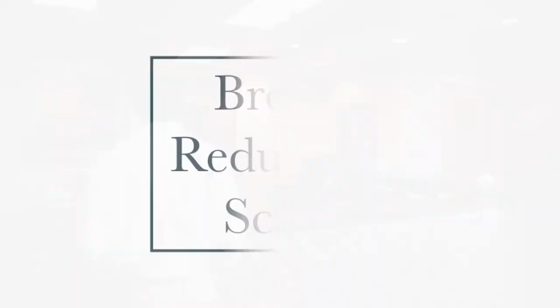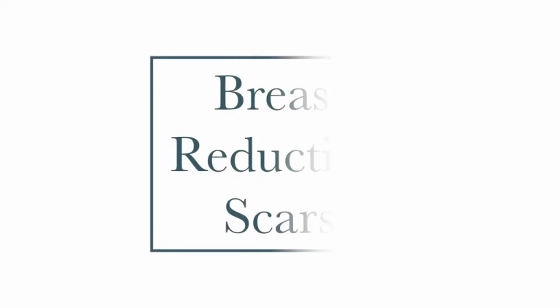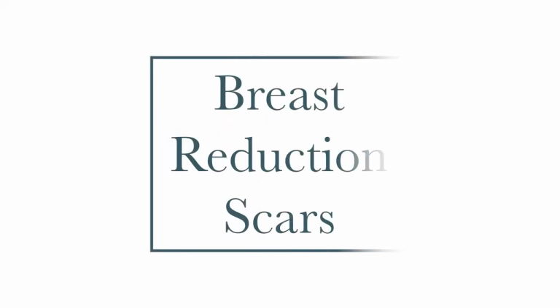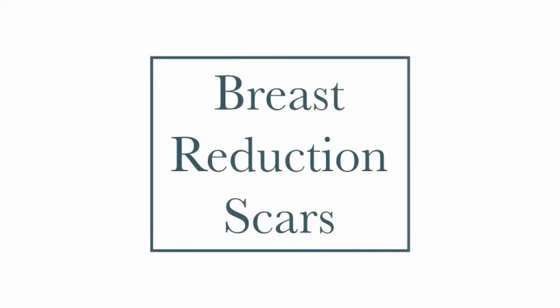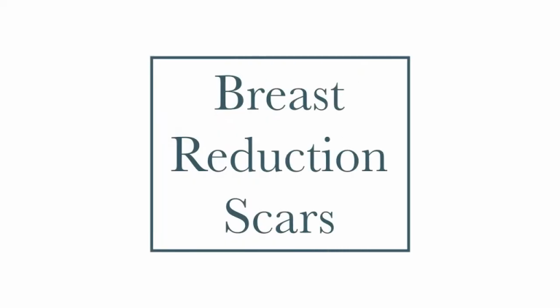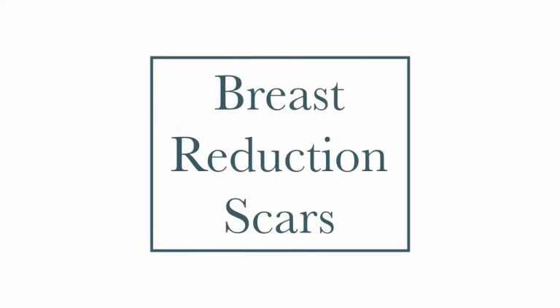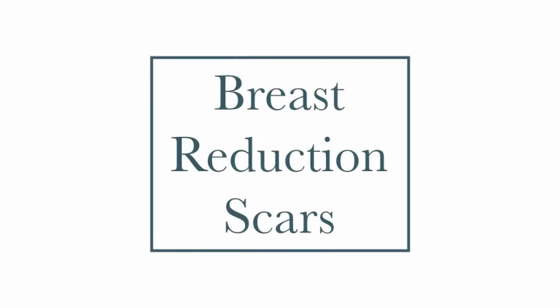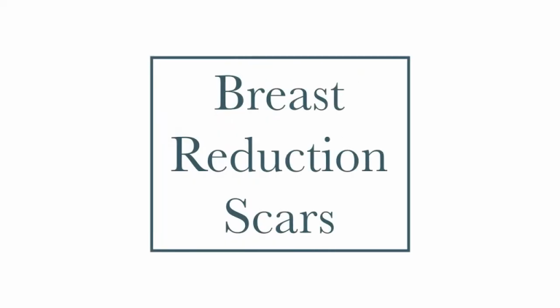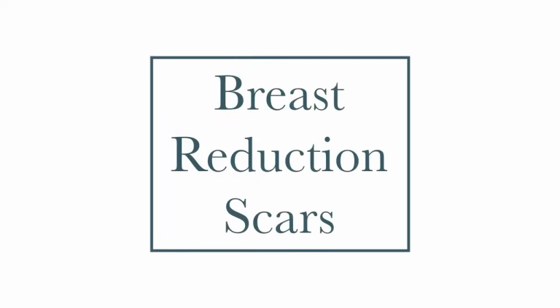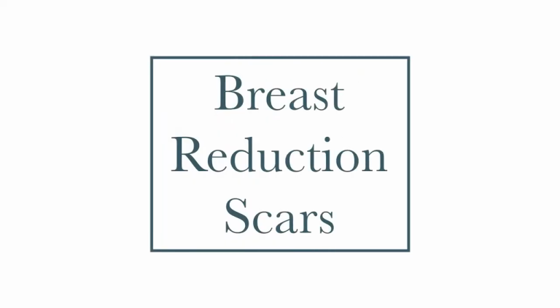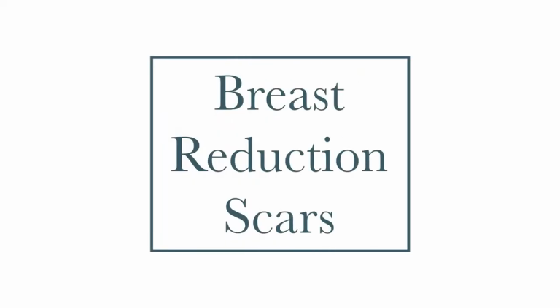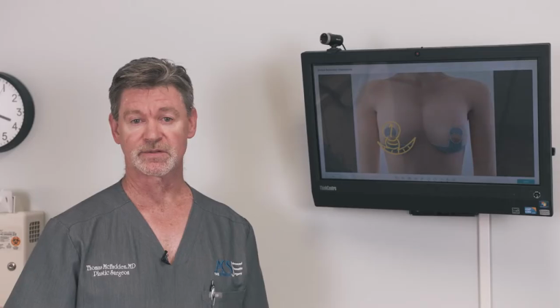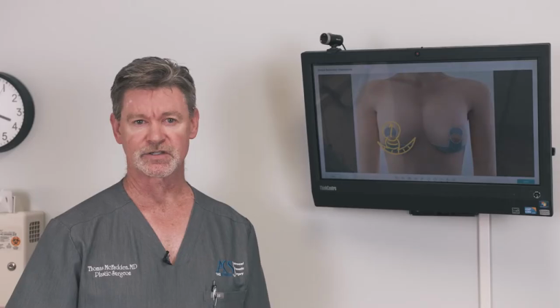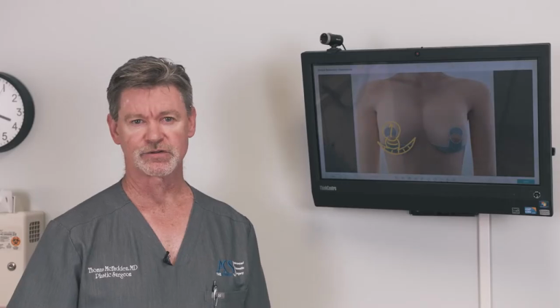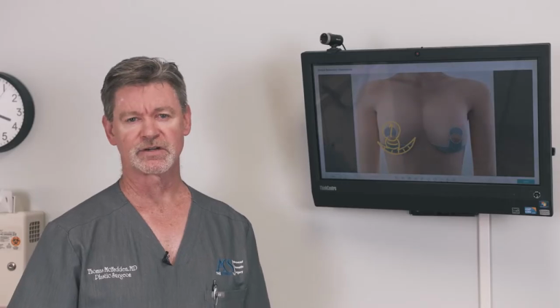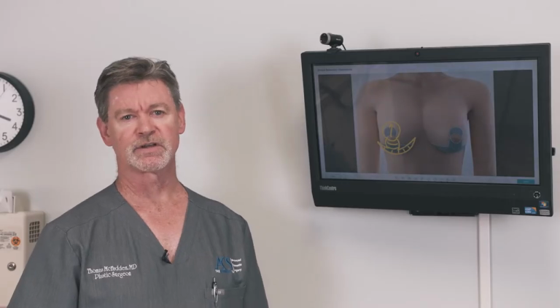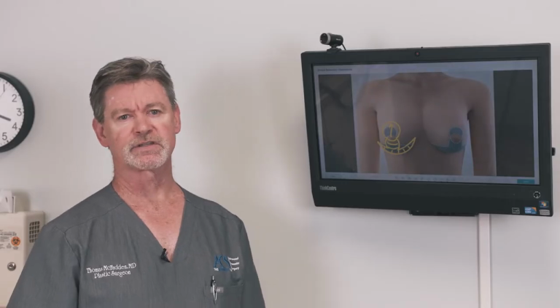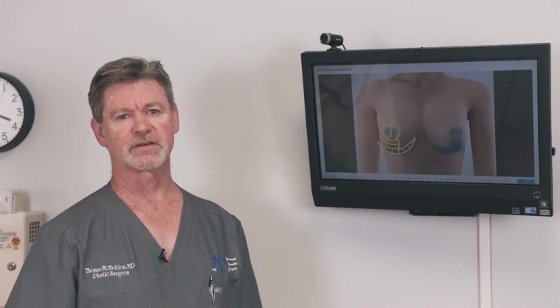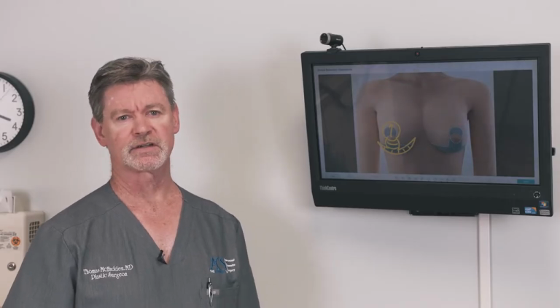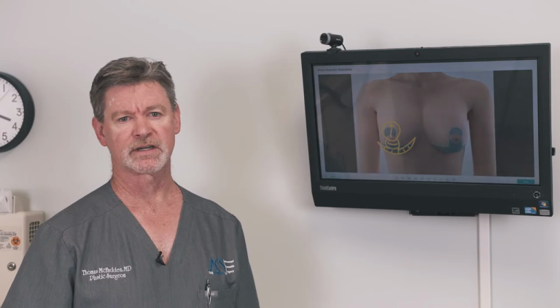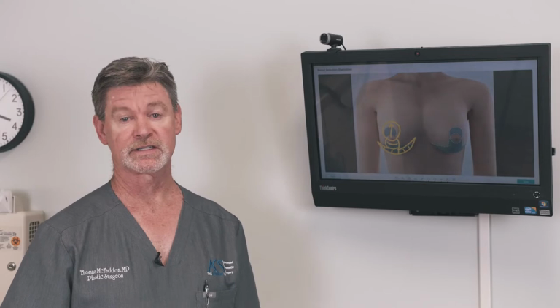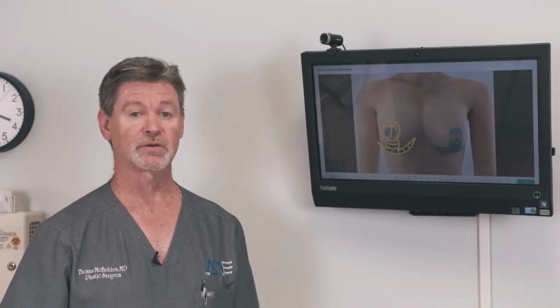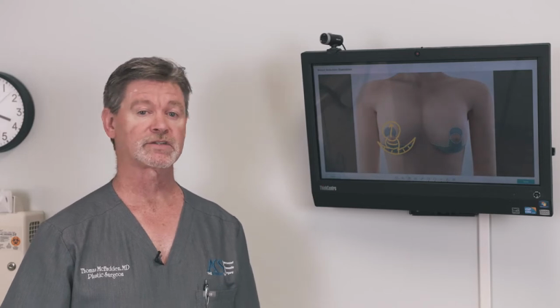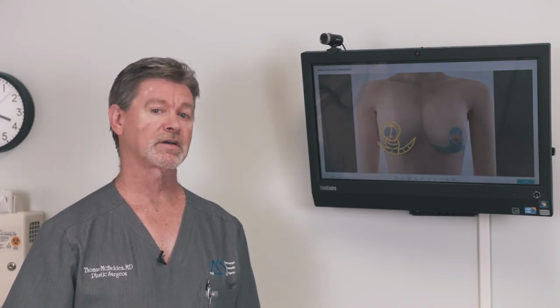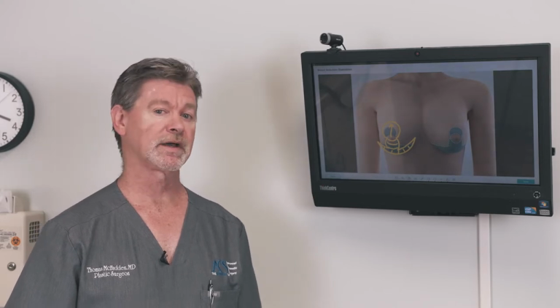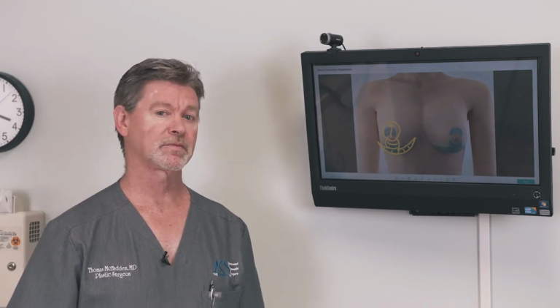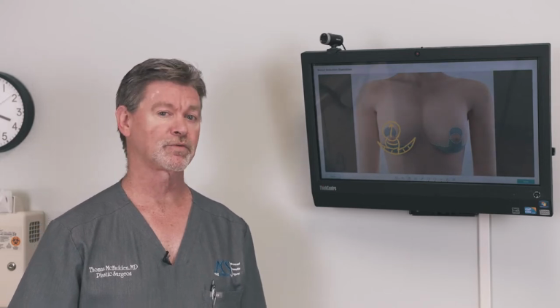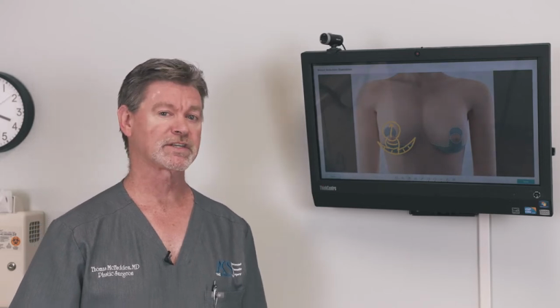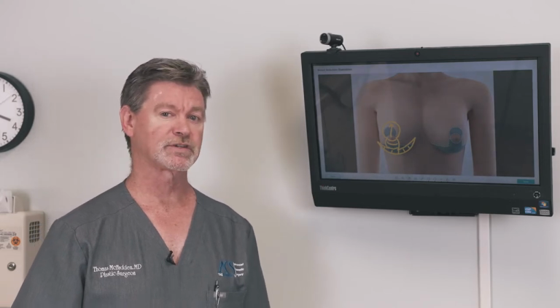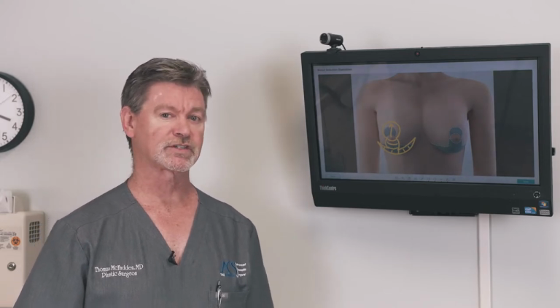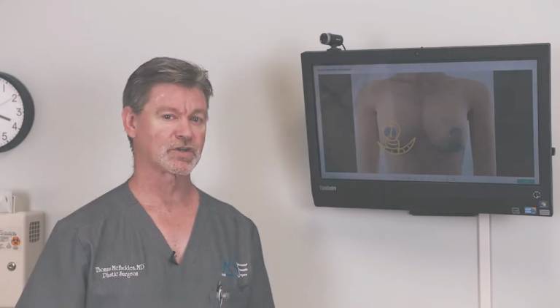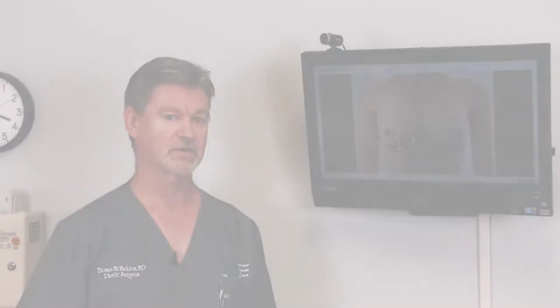This is Dr. Tom McFadden at Advanced Cosmetic Surgery here in Greenville, South Carolina, and today we're going to talk about breast reduction scars.